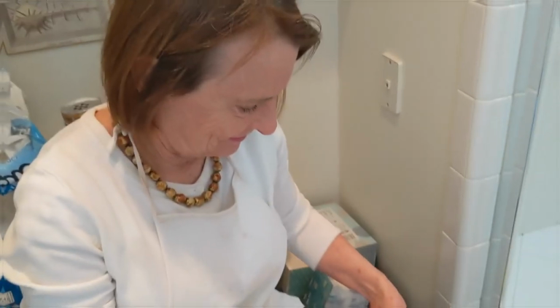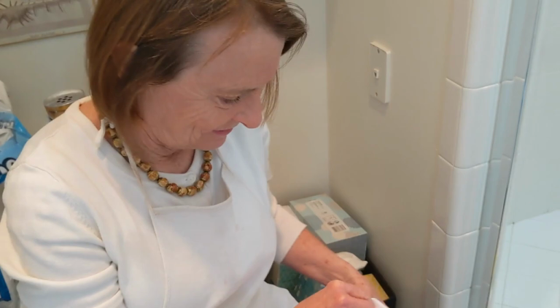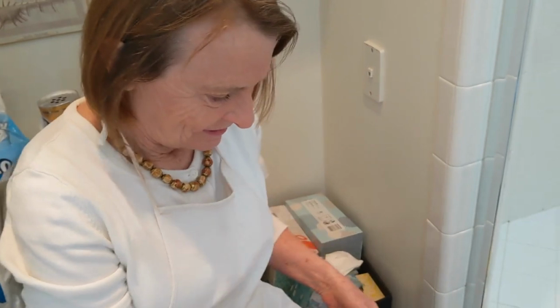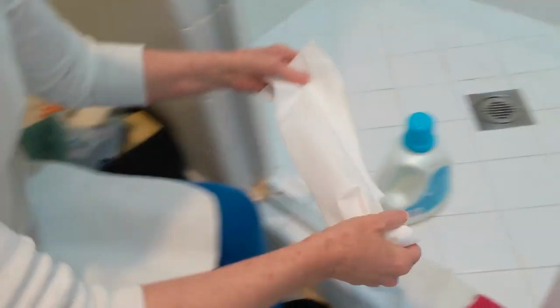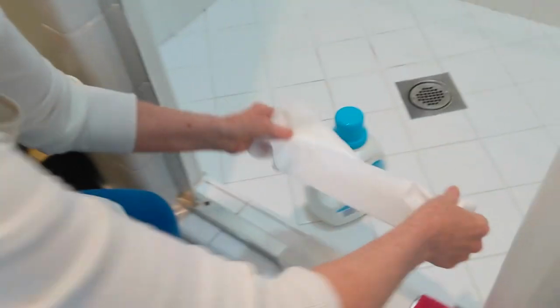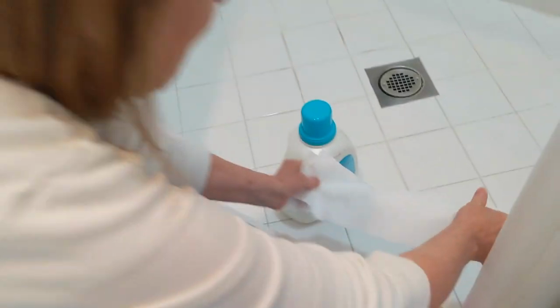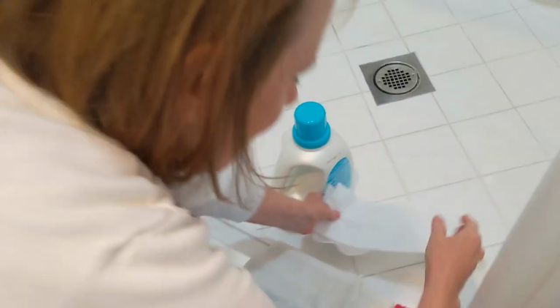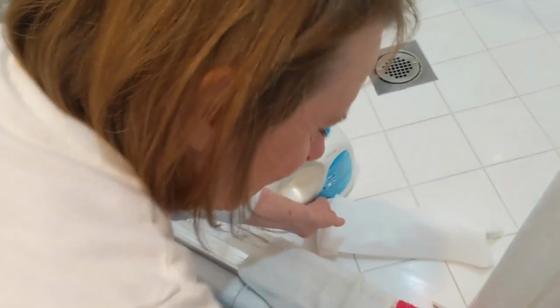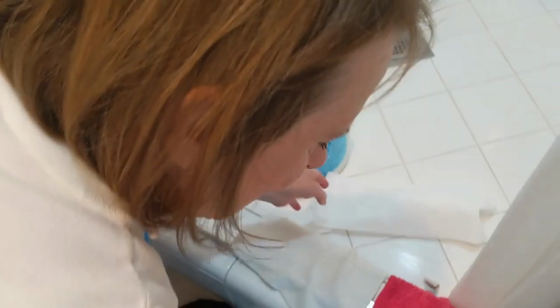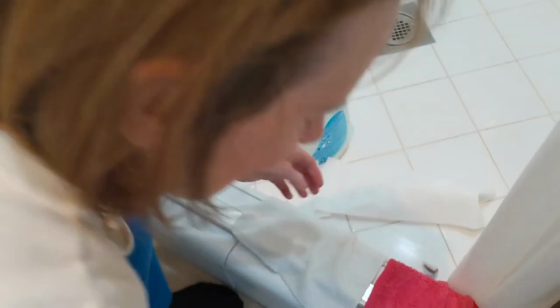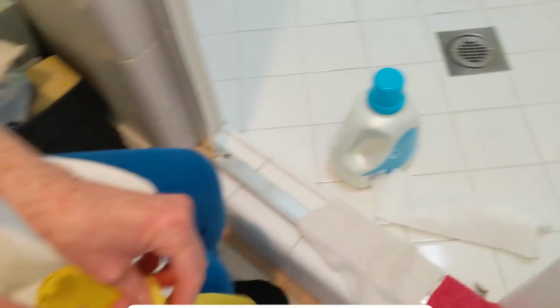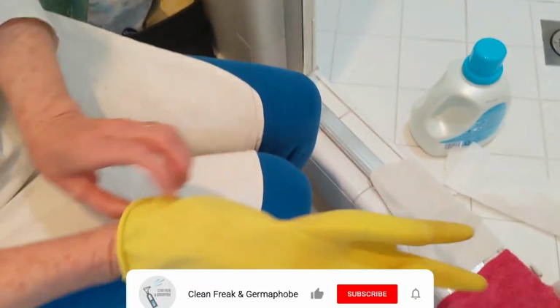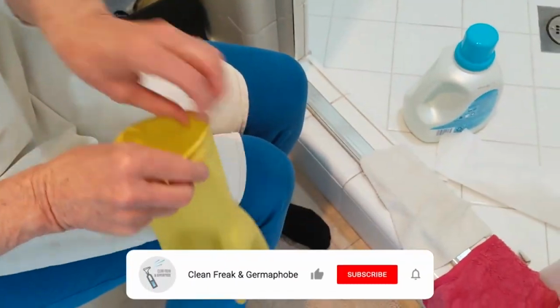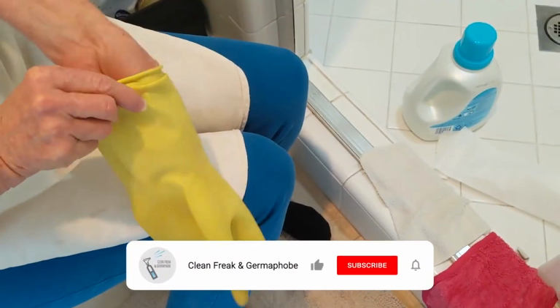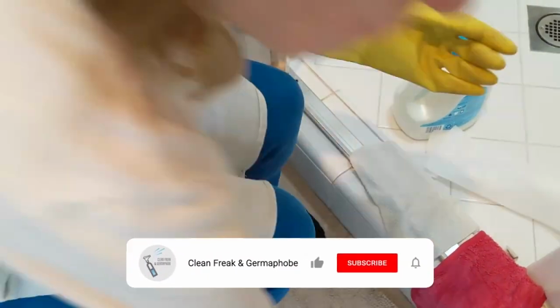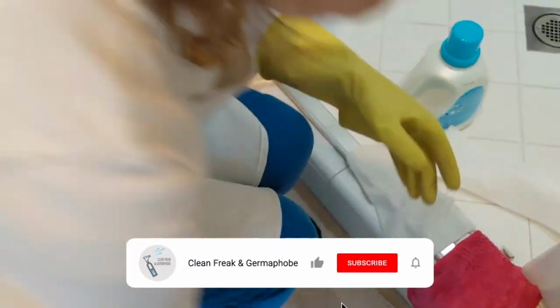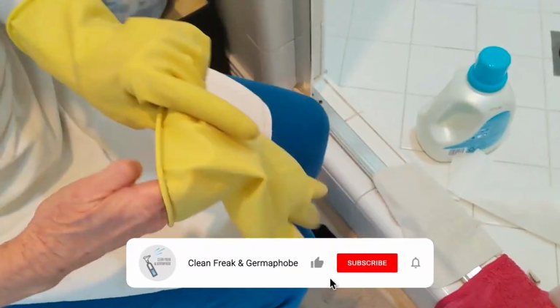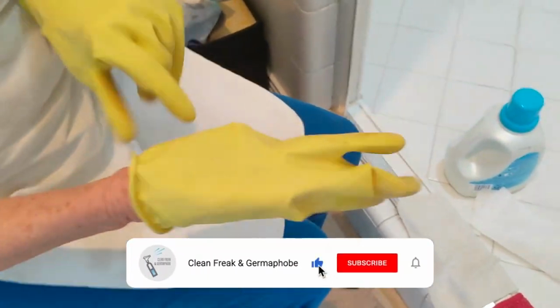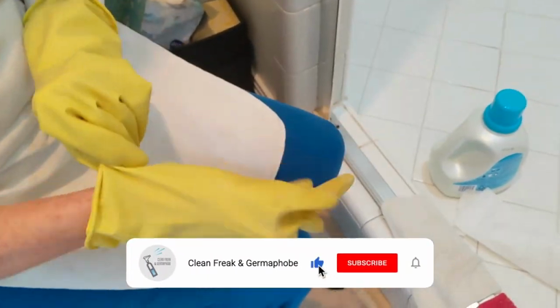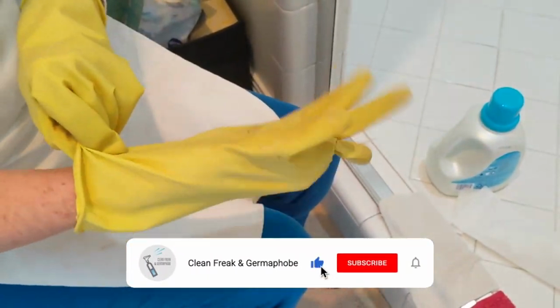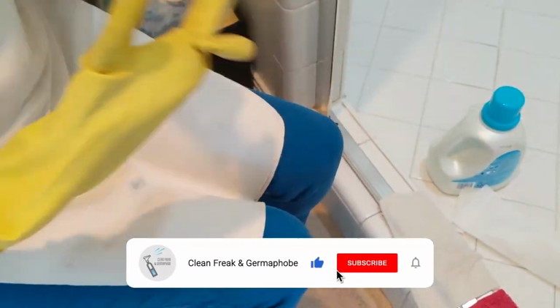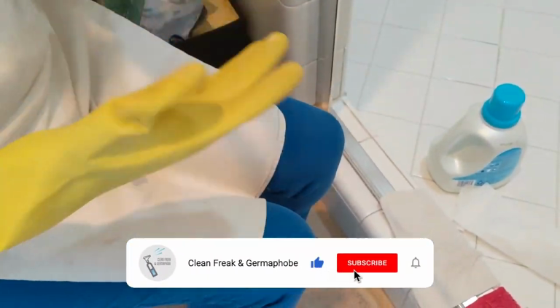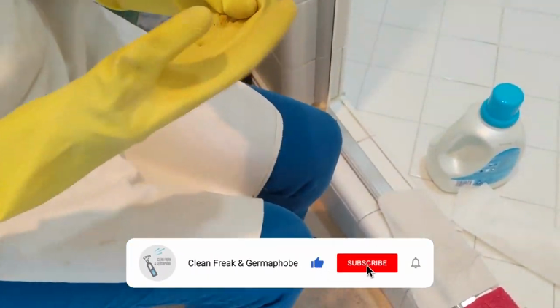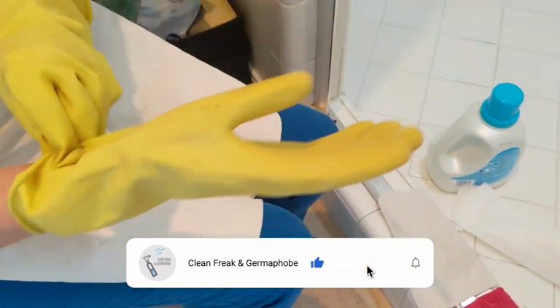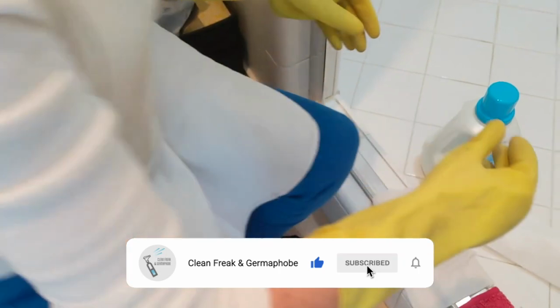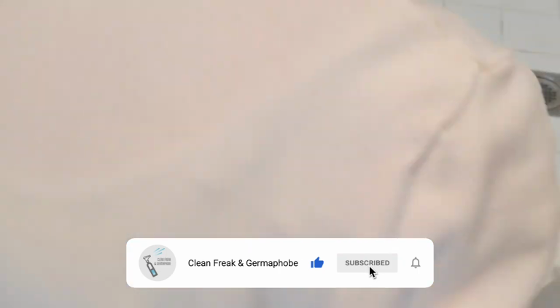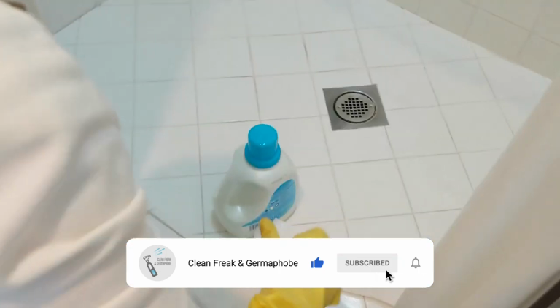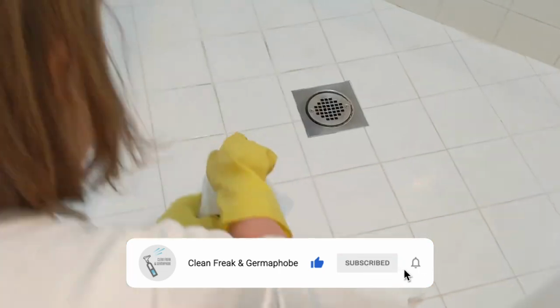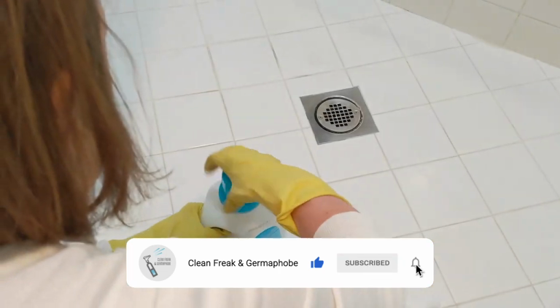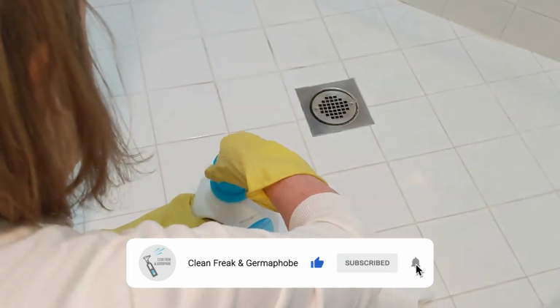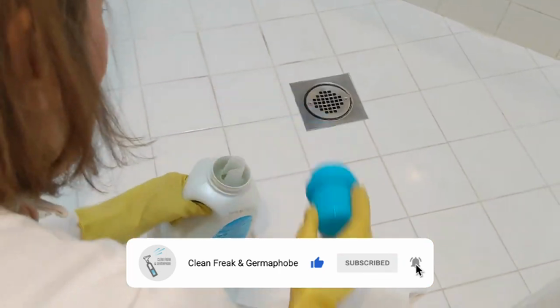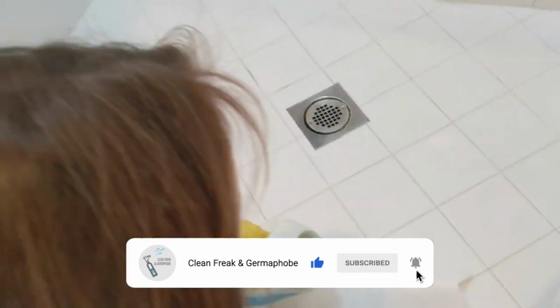I have my assistant, Anne, here. If you're new and you haven't subscribed and you wanted to get more cleaning tips, make sure you hit the subscribe button.